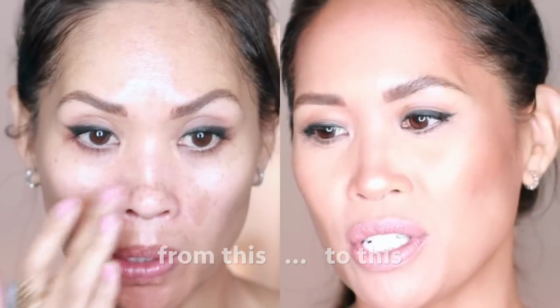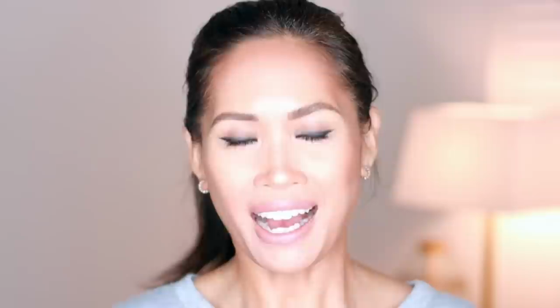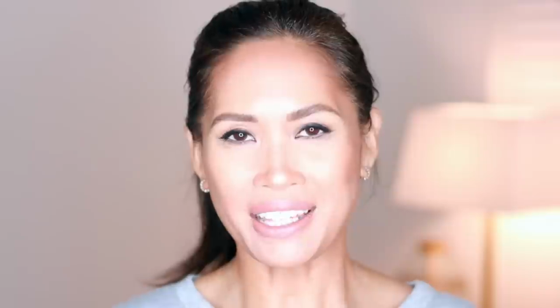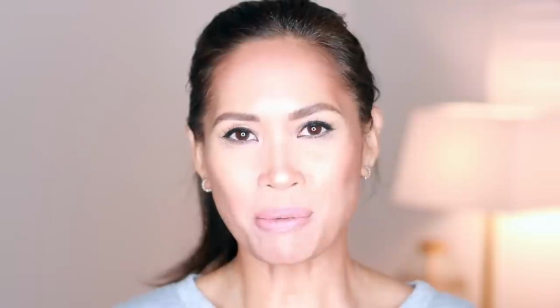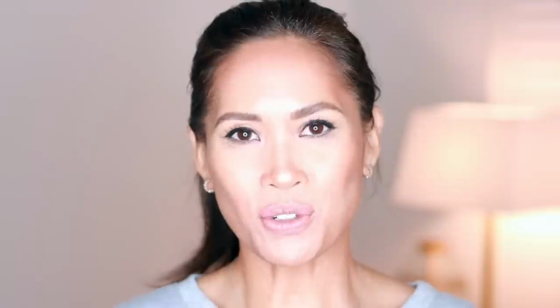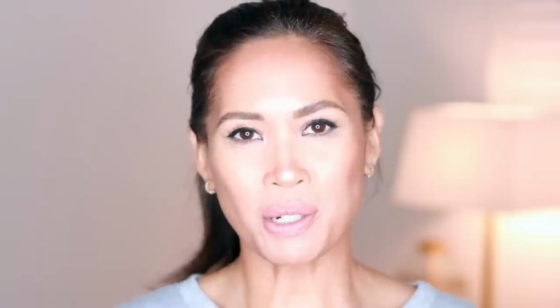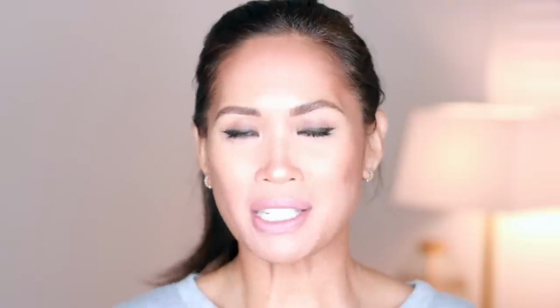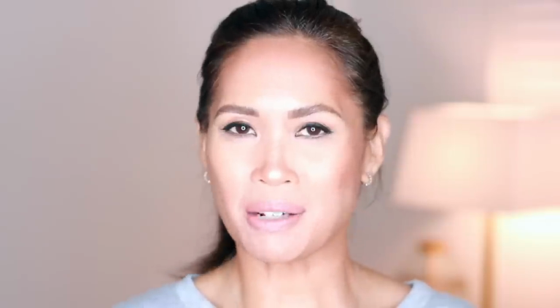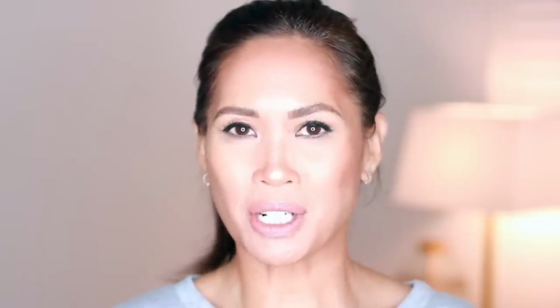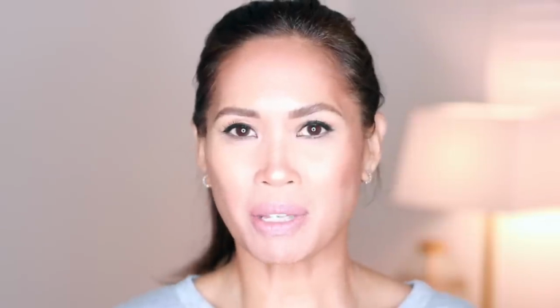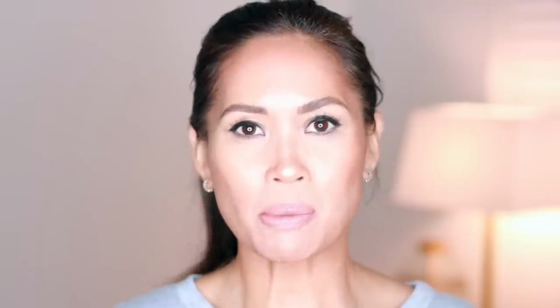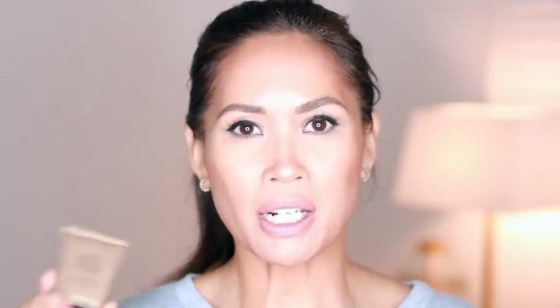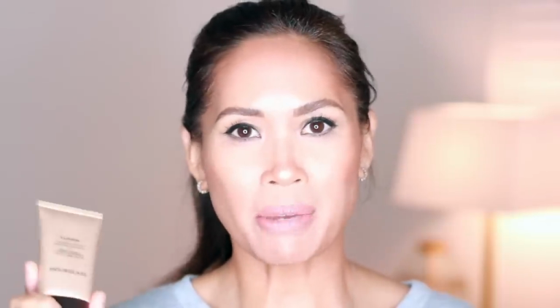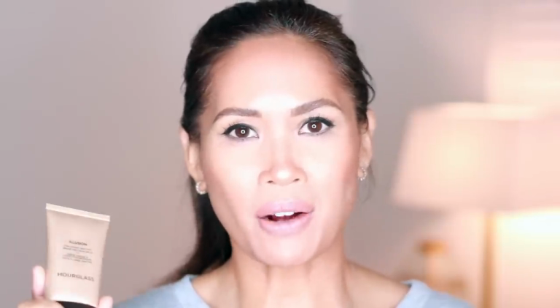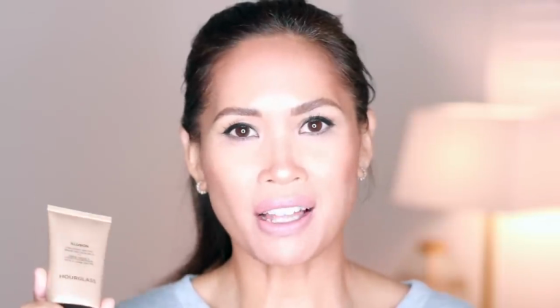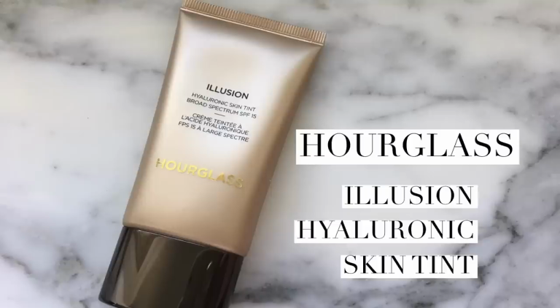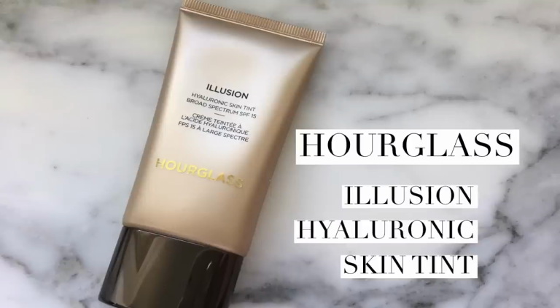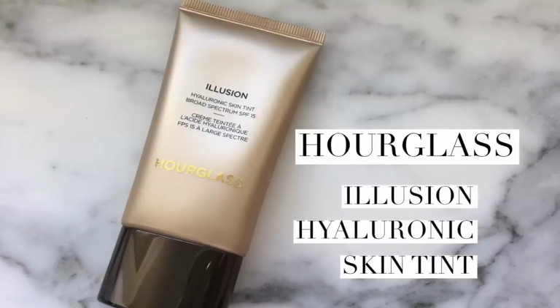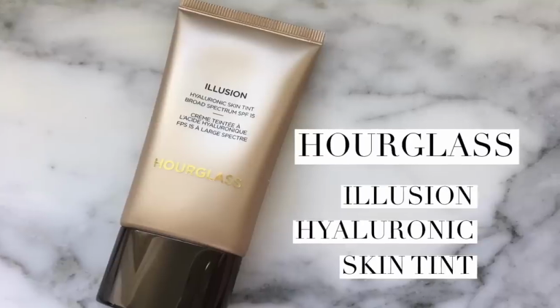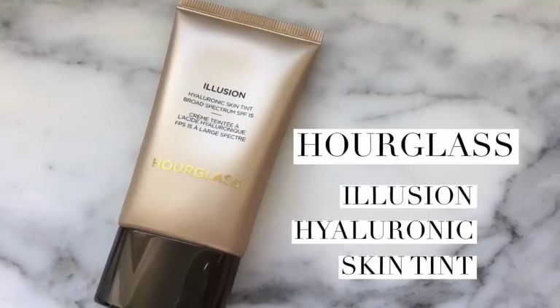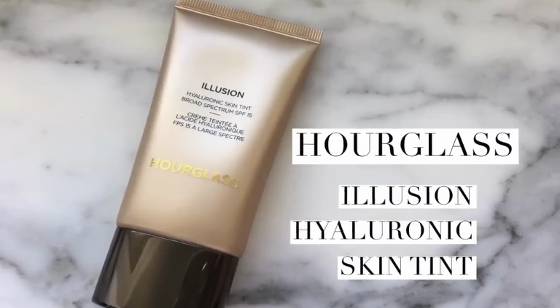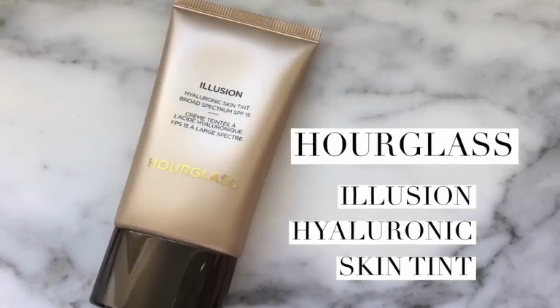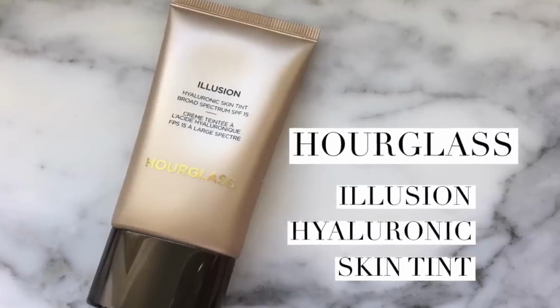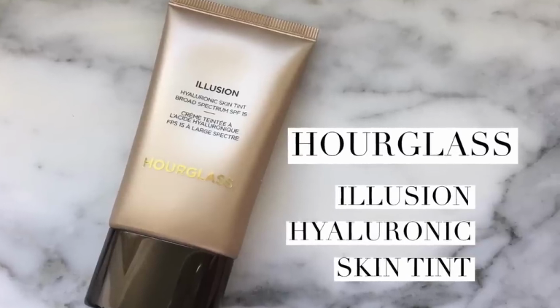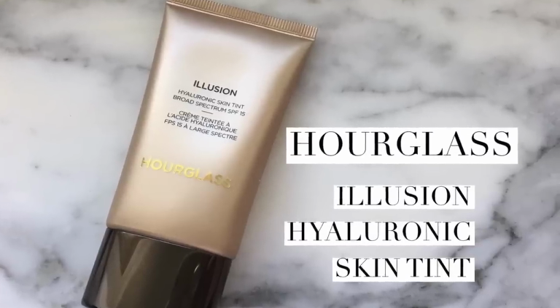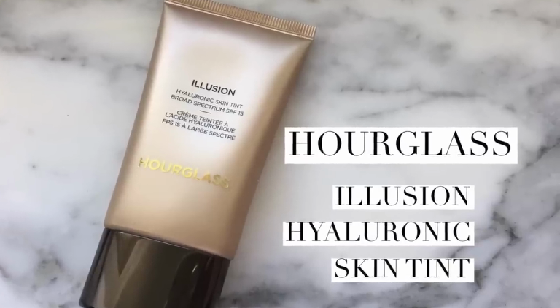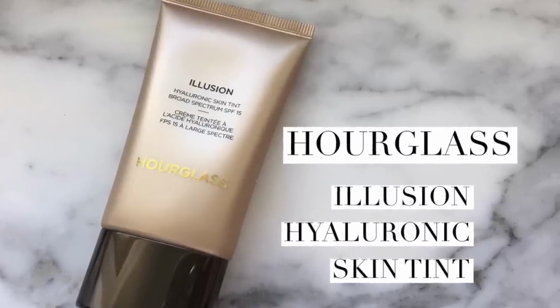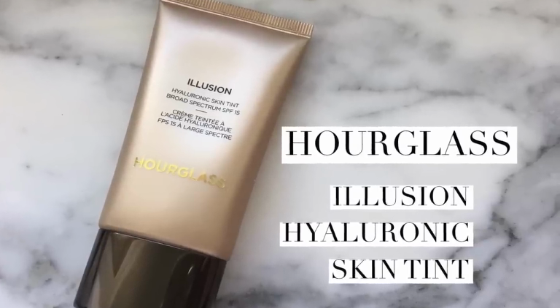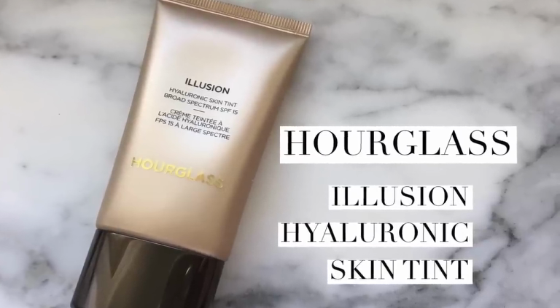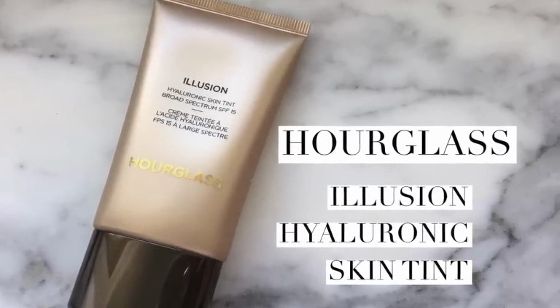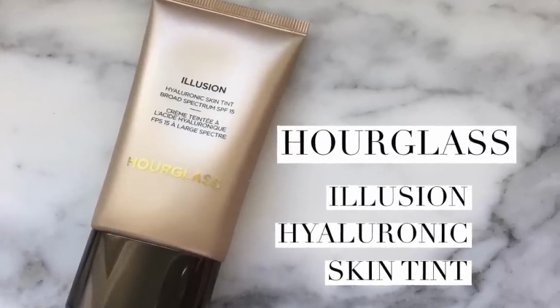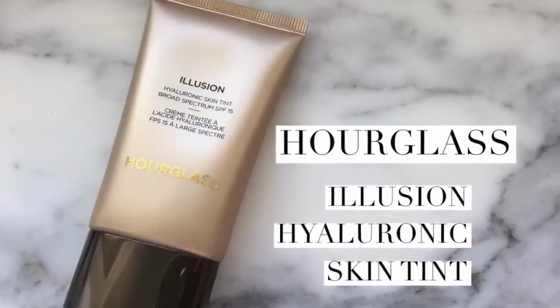Hi and thanks so much for joining me. Today we're talking about a product by Hourglass — the Illusion Hyaluronic Skin Tint, which has SPF 15.